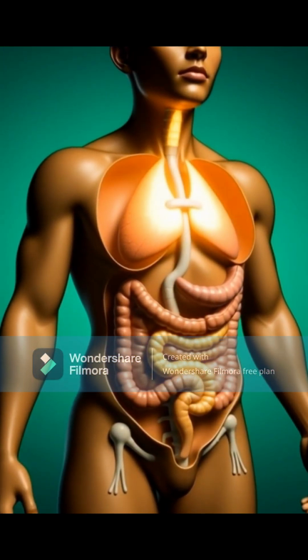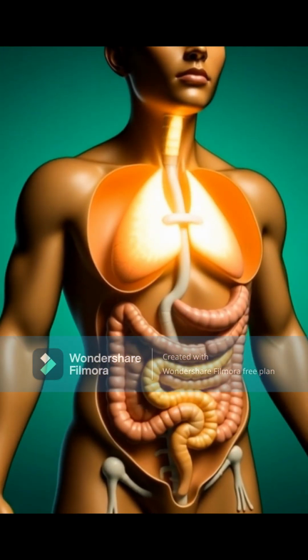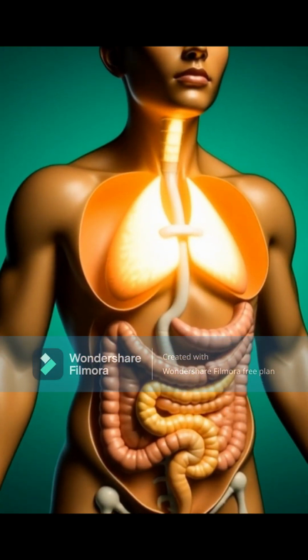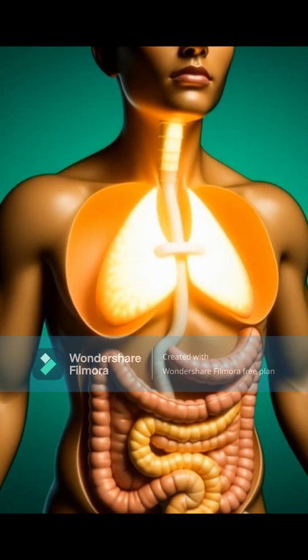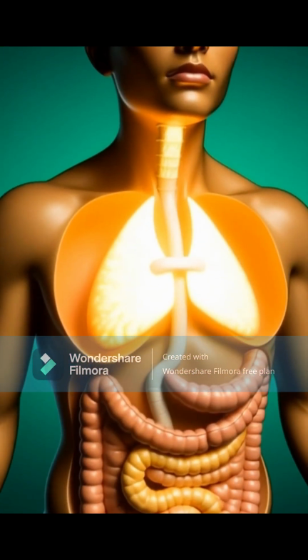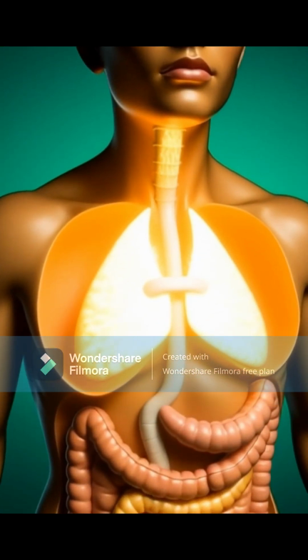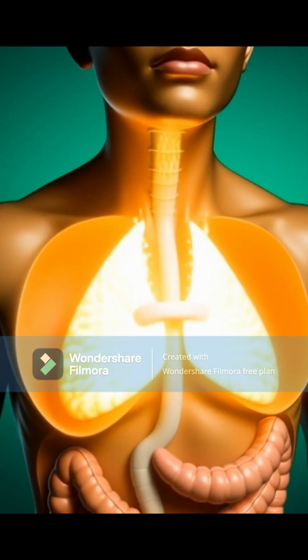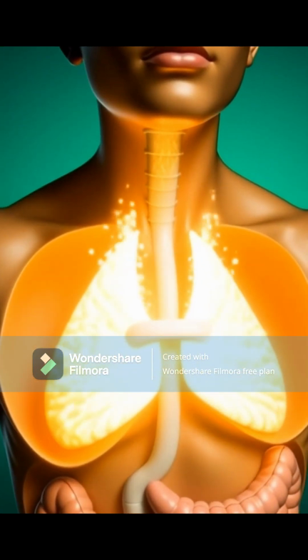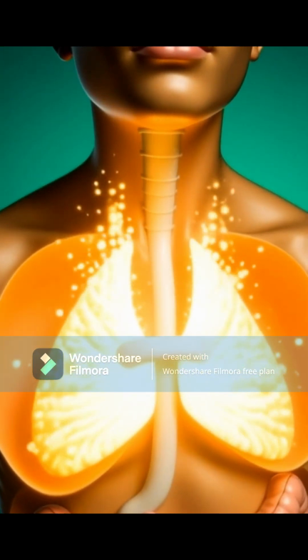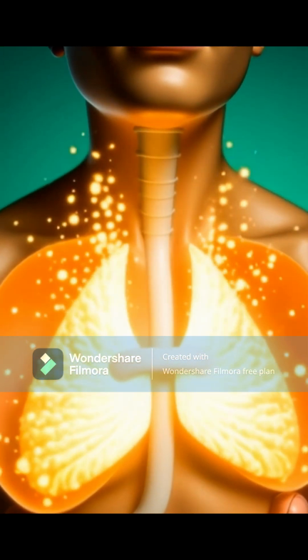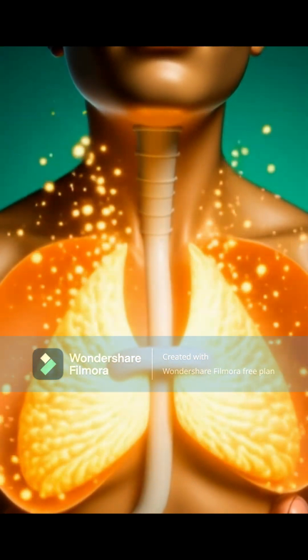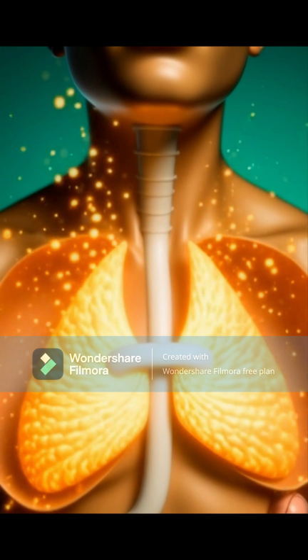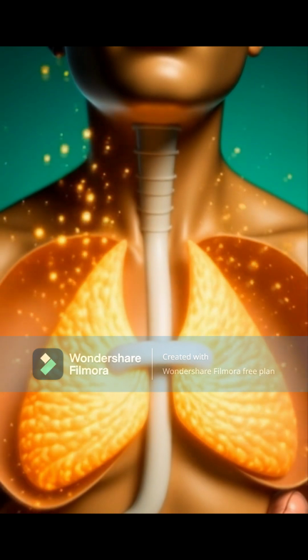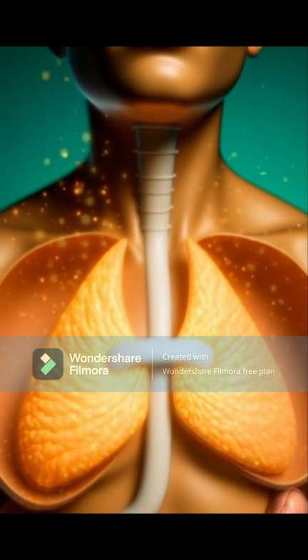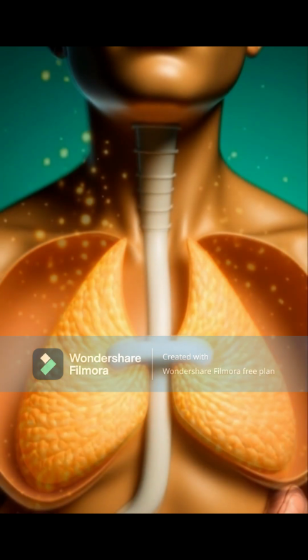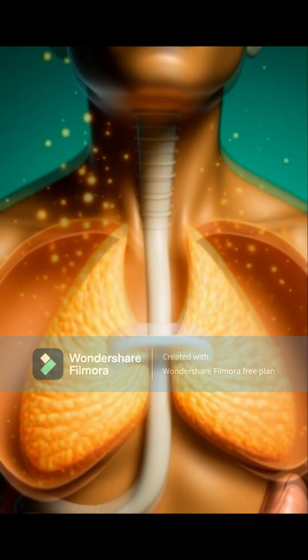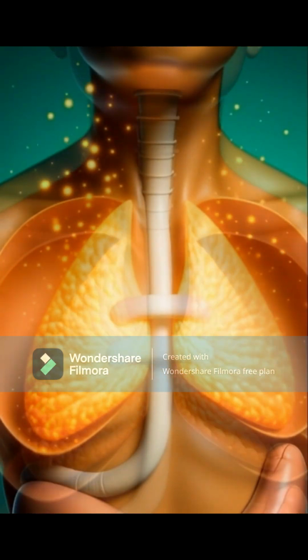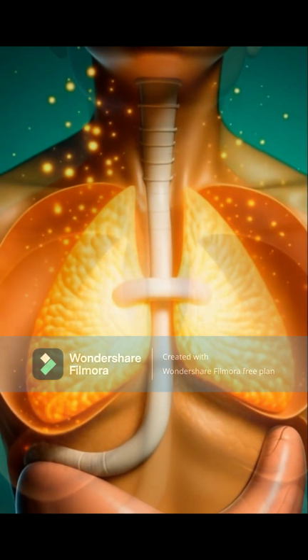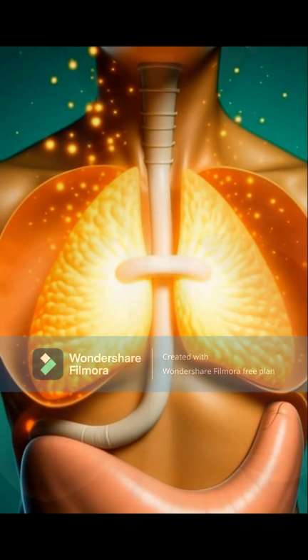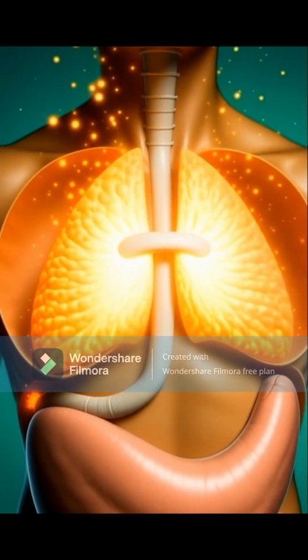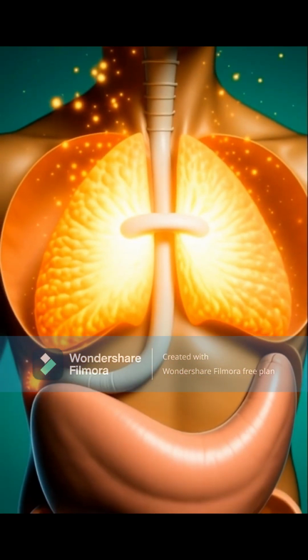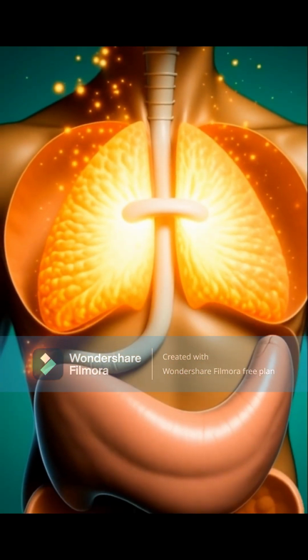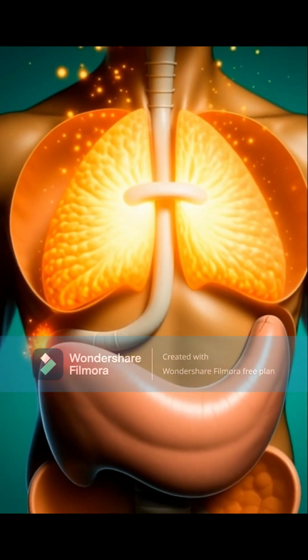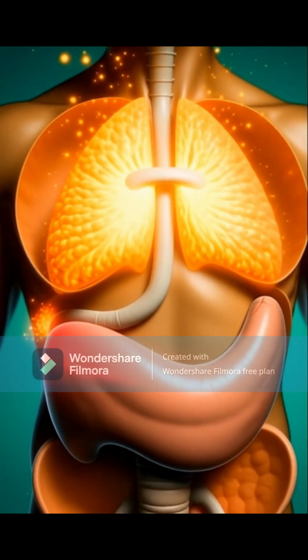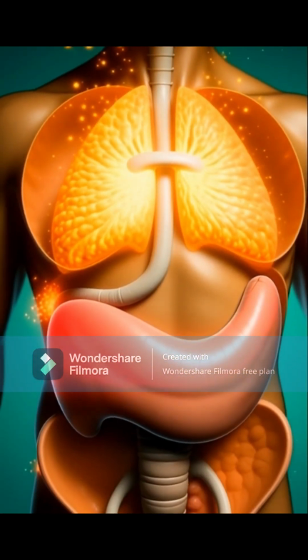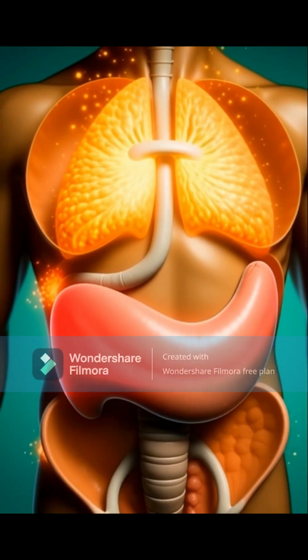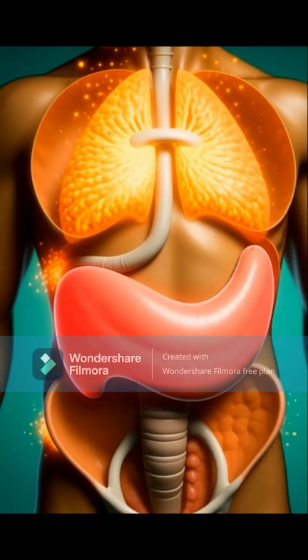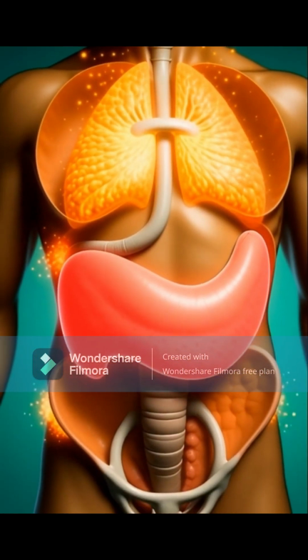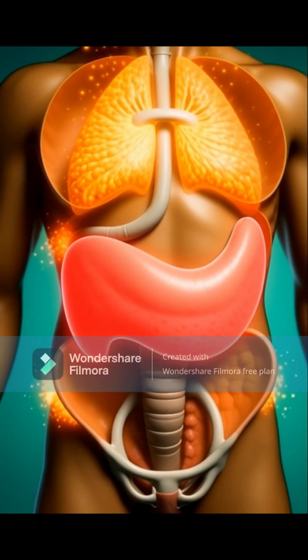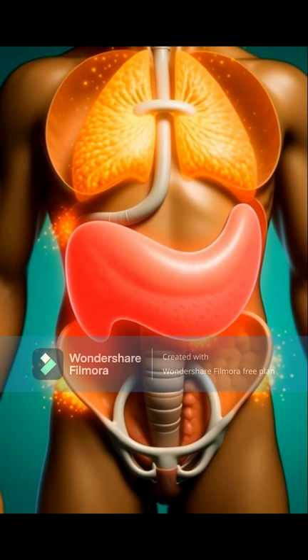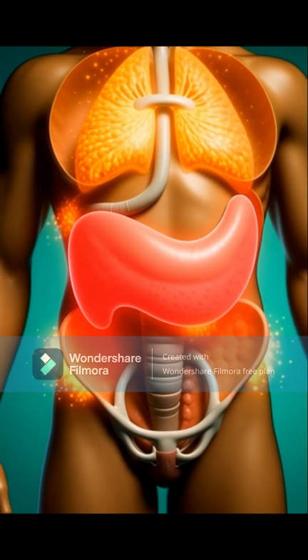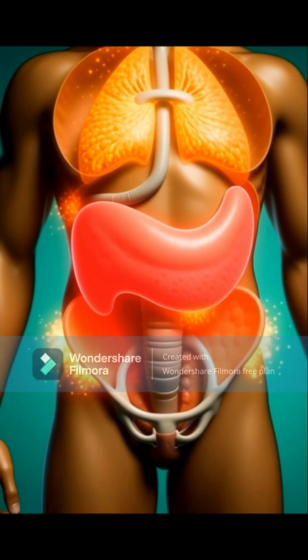The nutrients then reach your kidneys, supporting natural detox by helping filter impurities more smoothly.